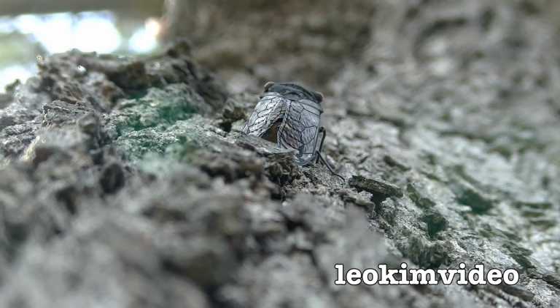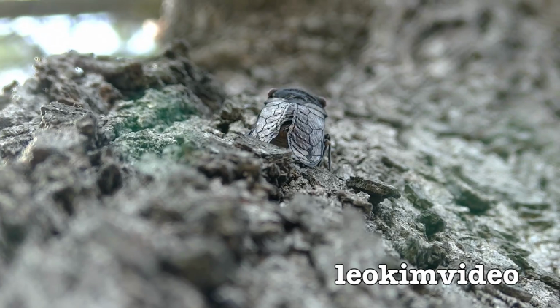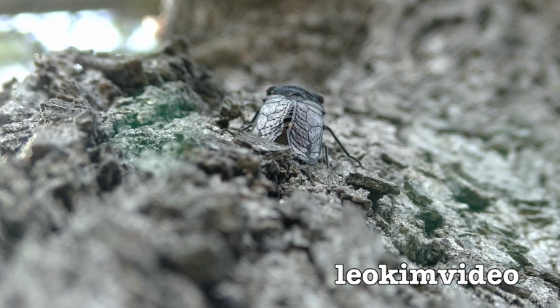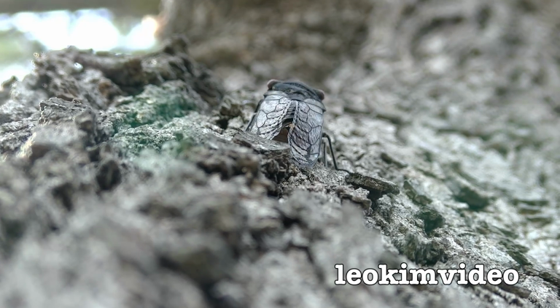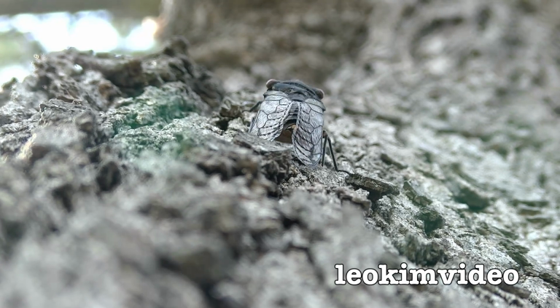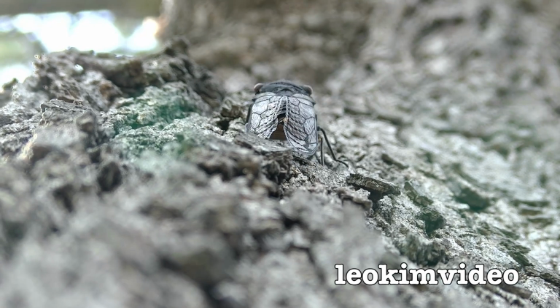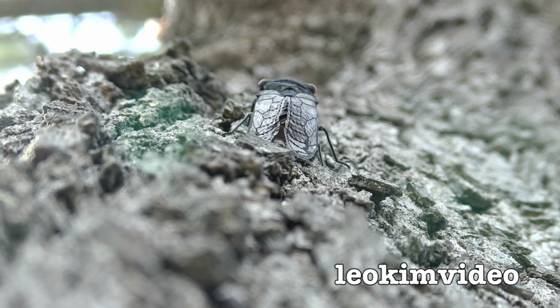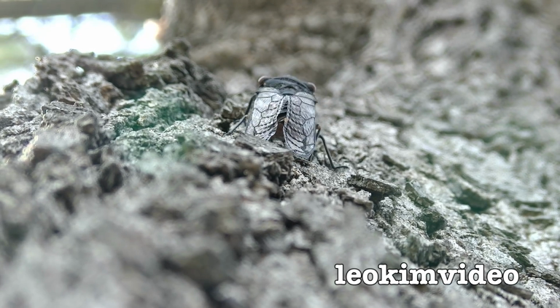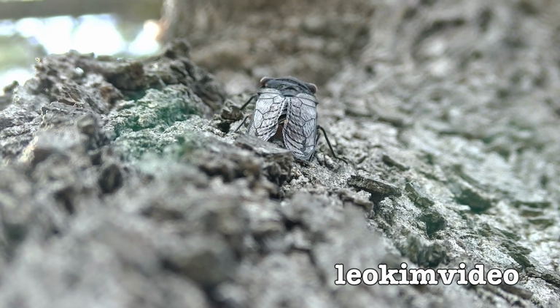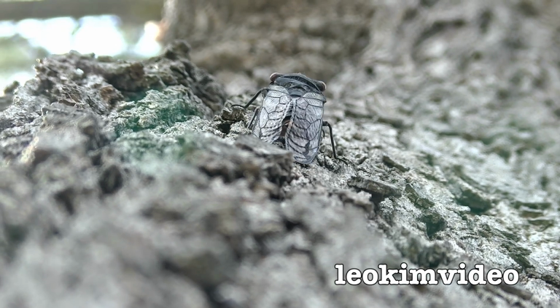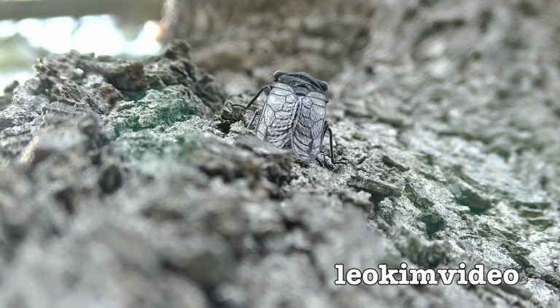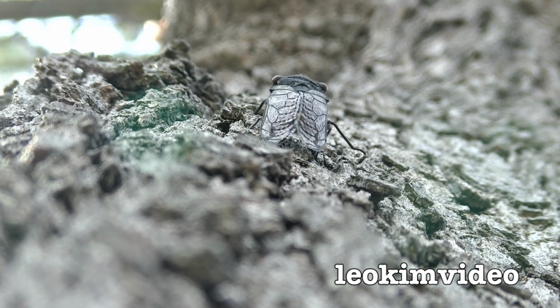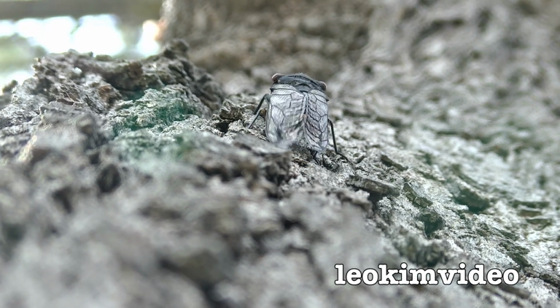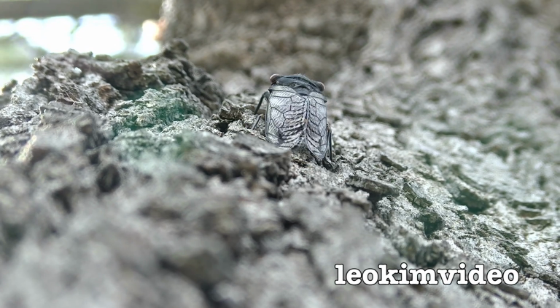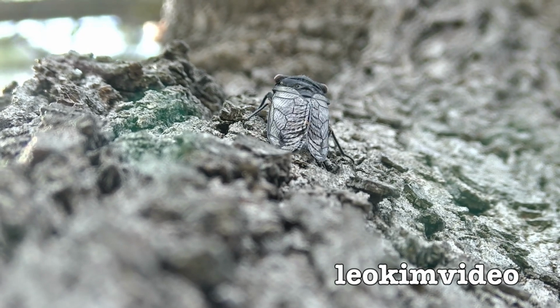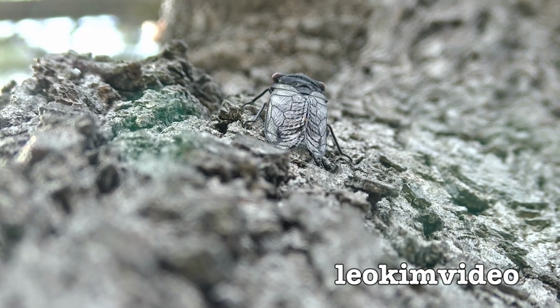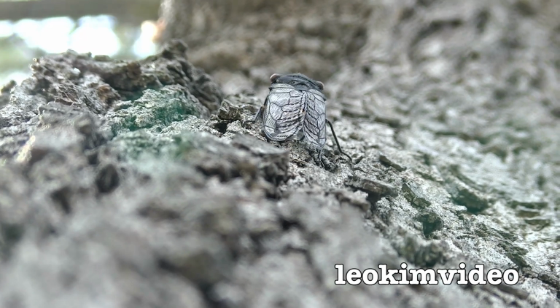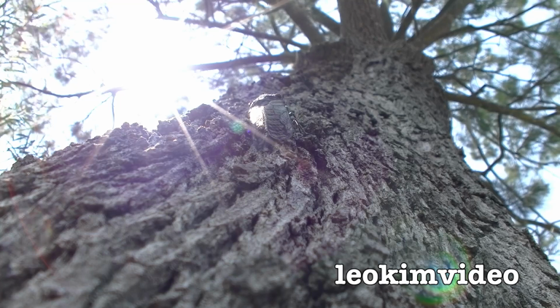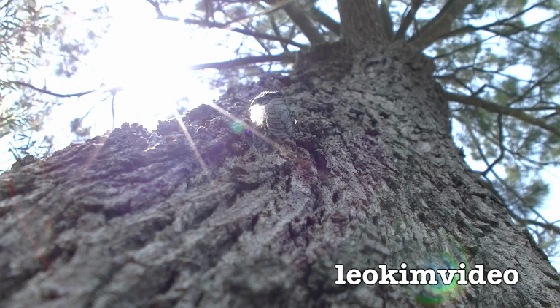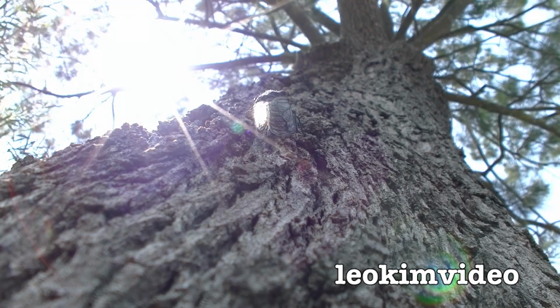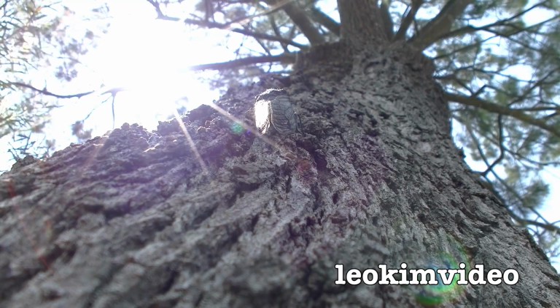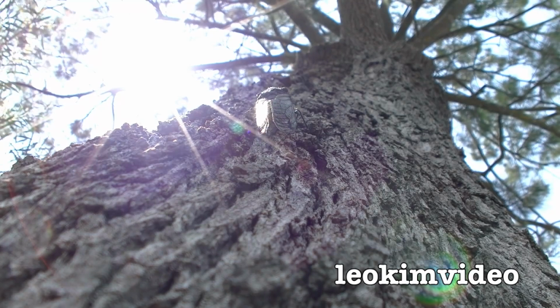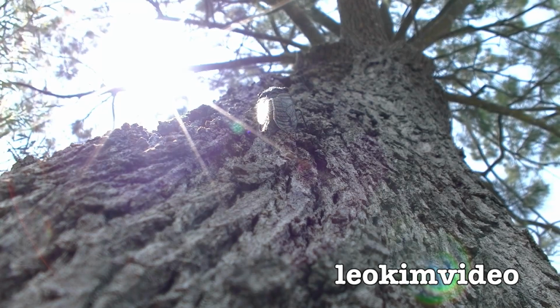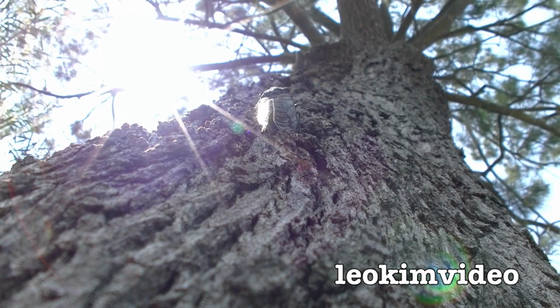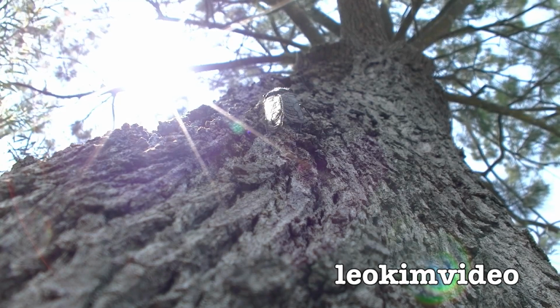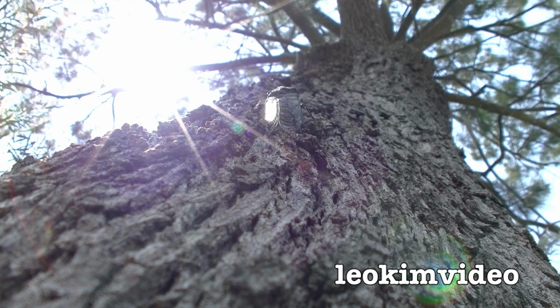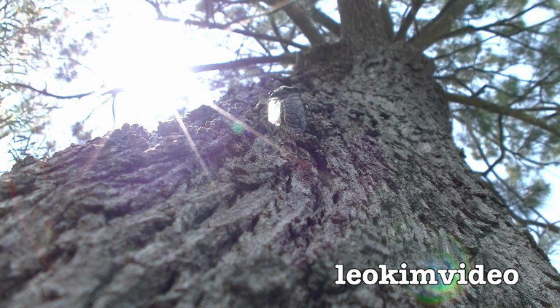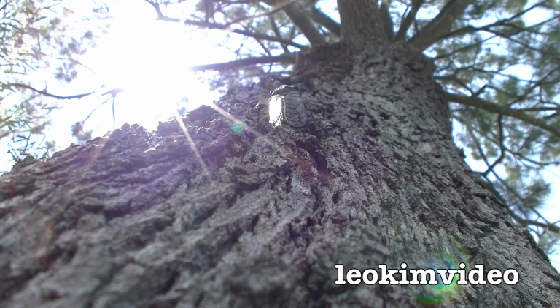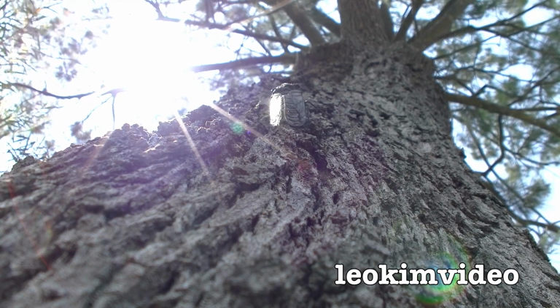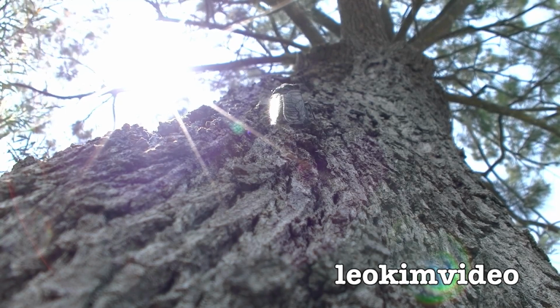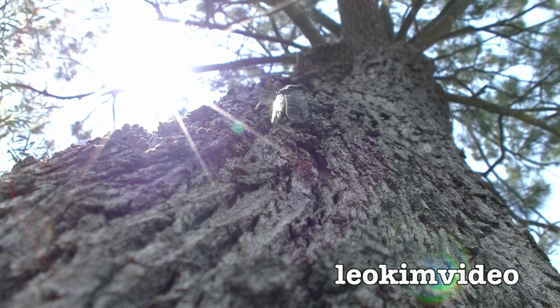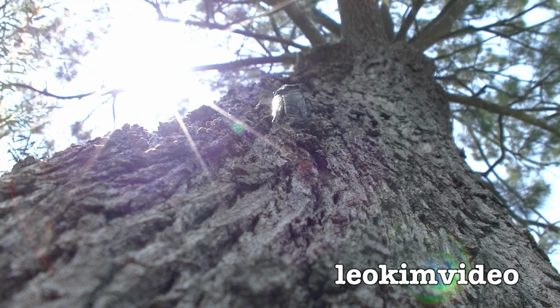I really hope you've enjoyed this video of my cicadas, and as always, thanks for watching and bye for now!